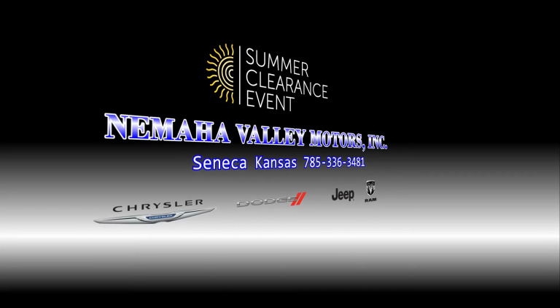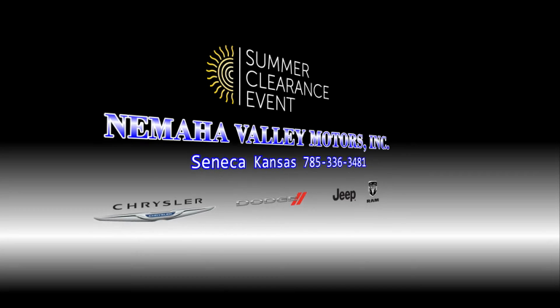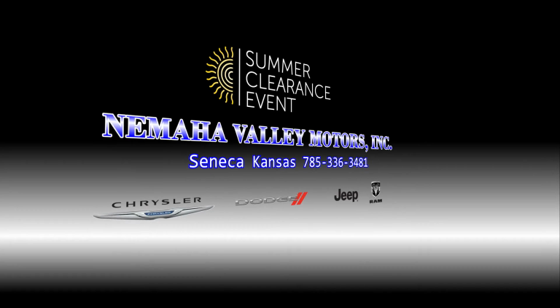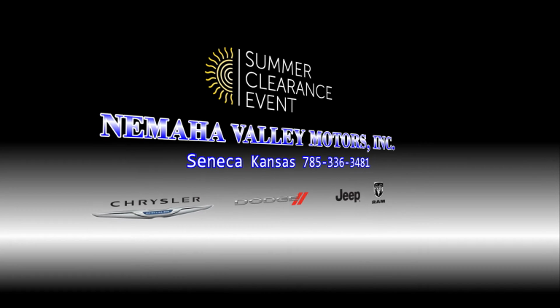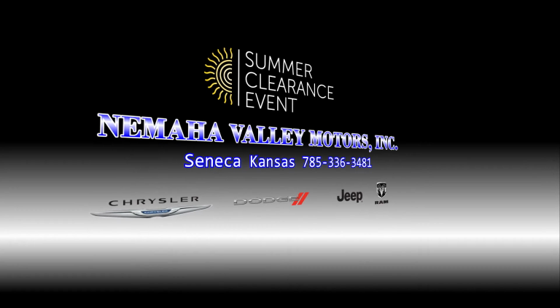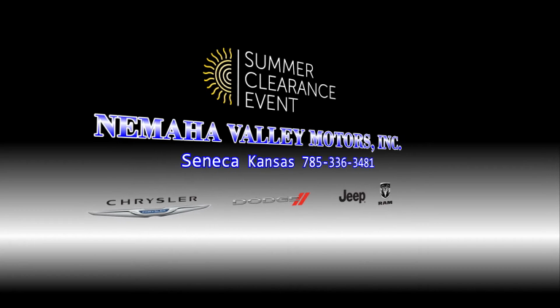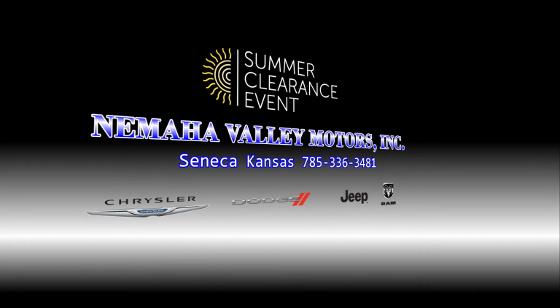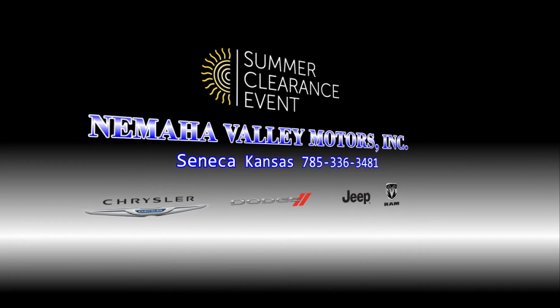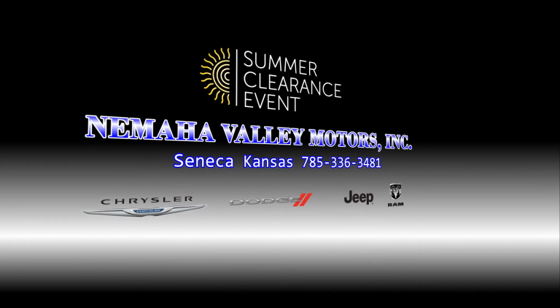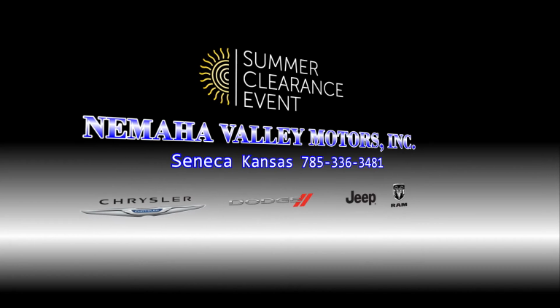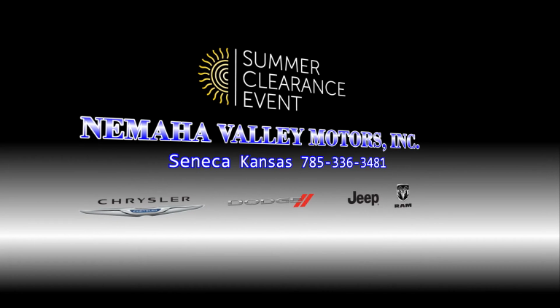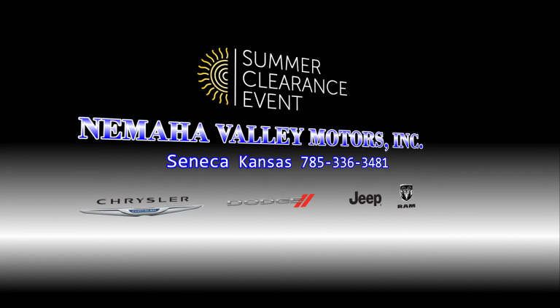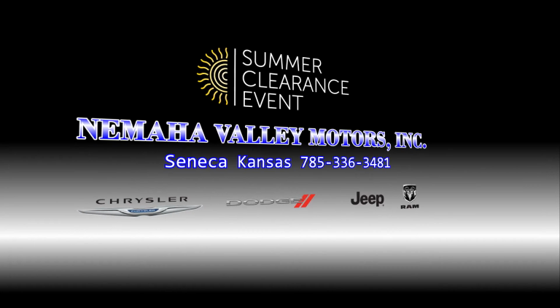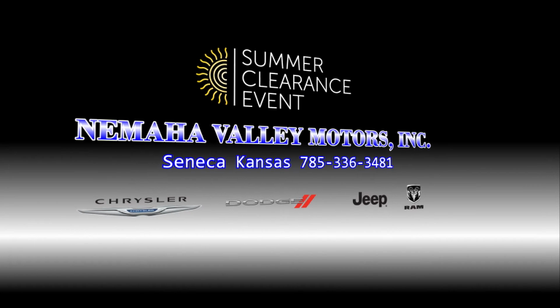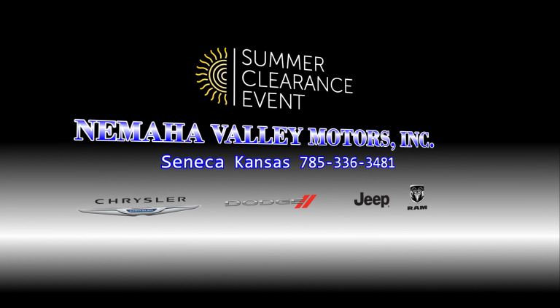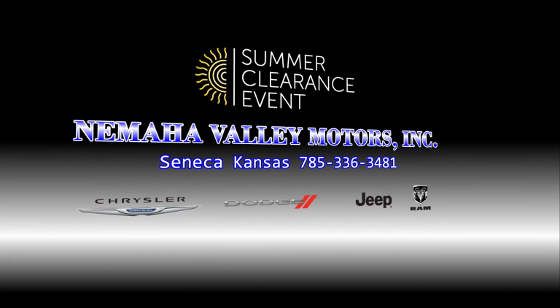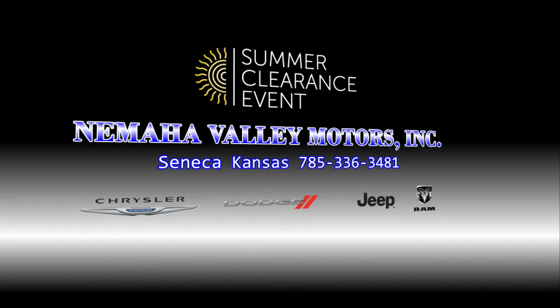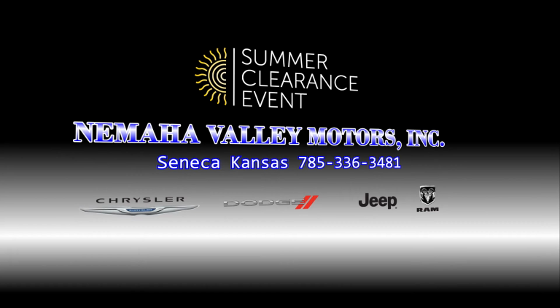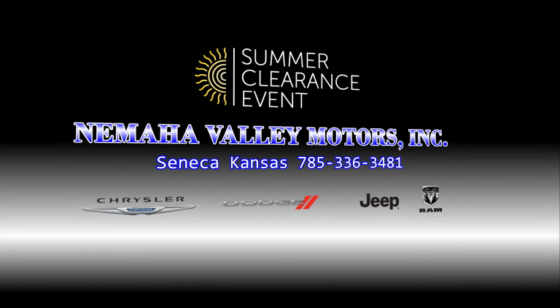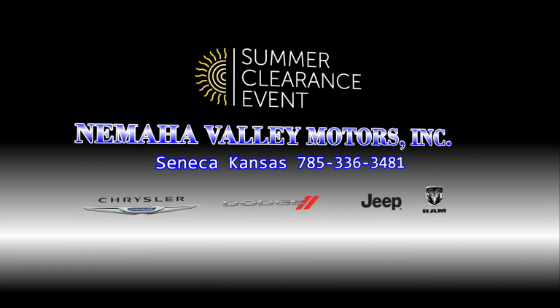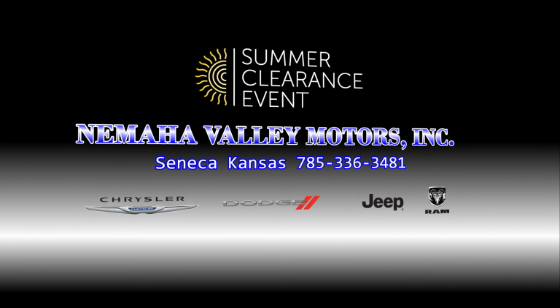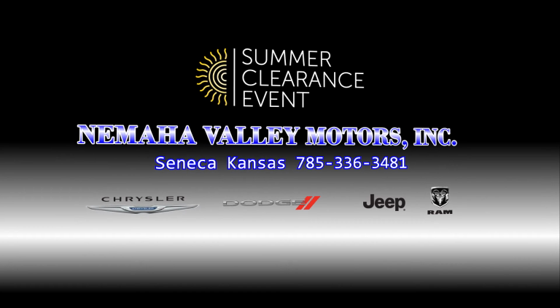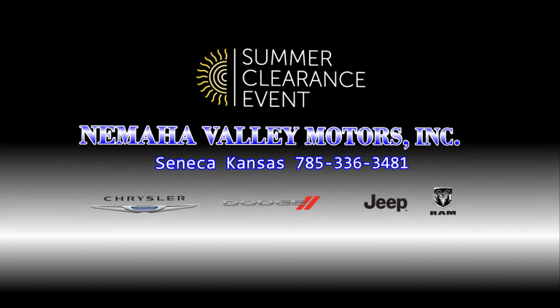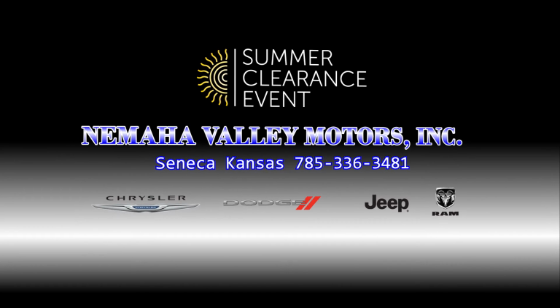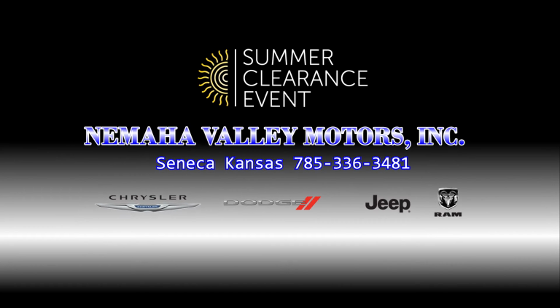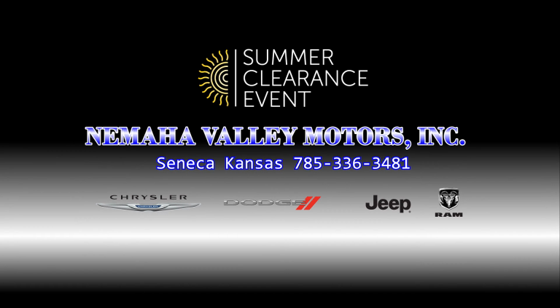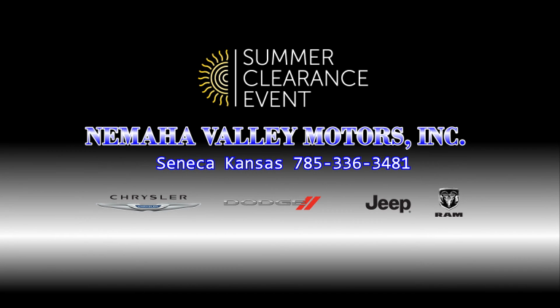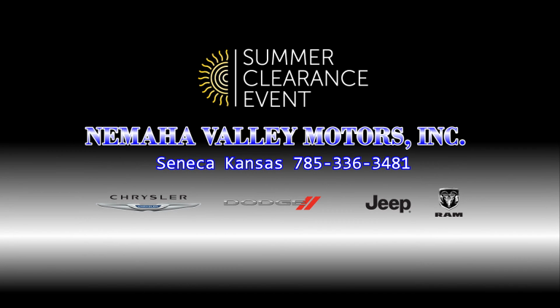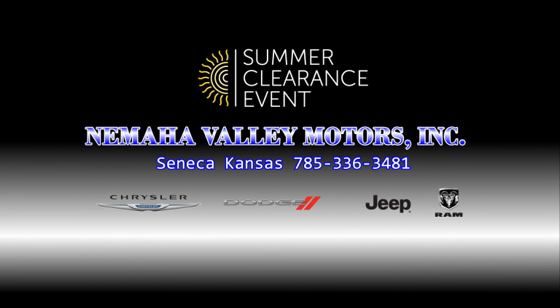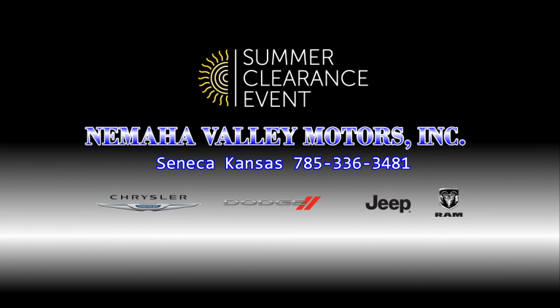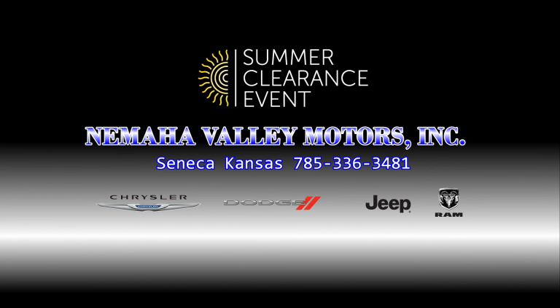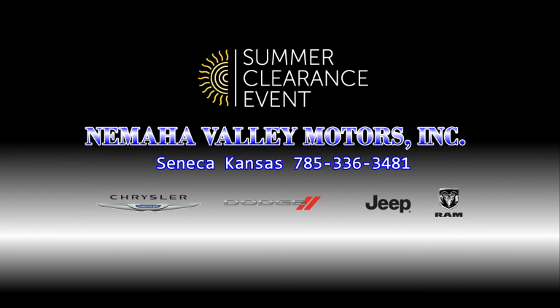Come check out all the new Ram features during the Summer Clearance Event at Yamaha Valley Motors in Seneca.